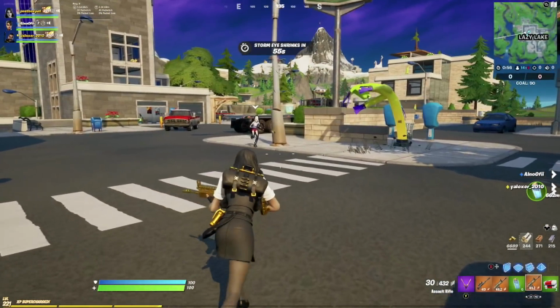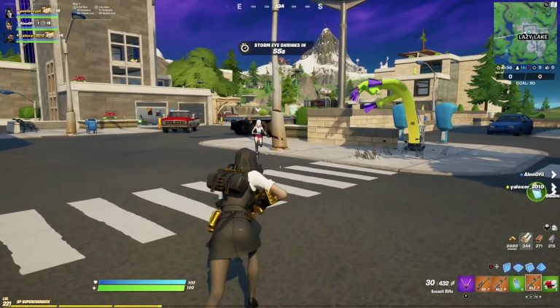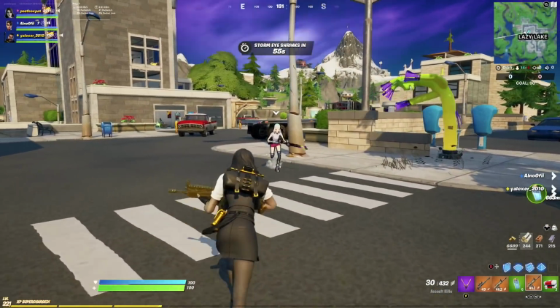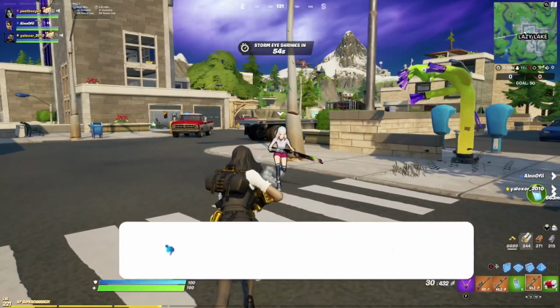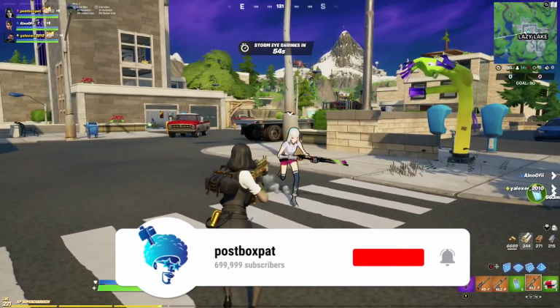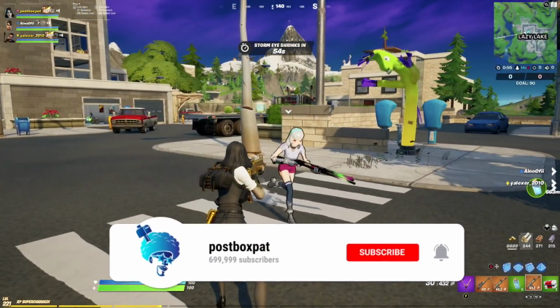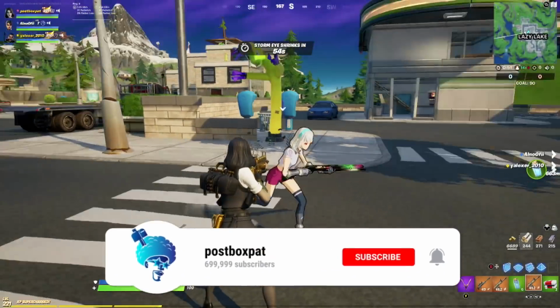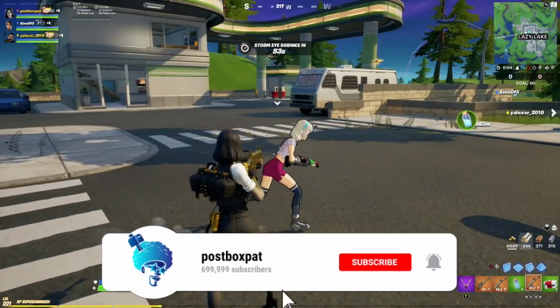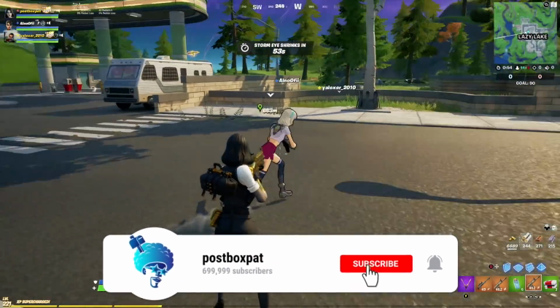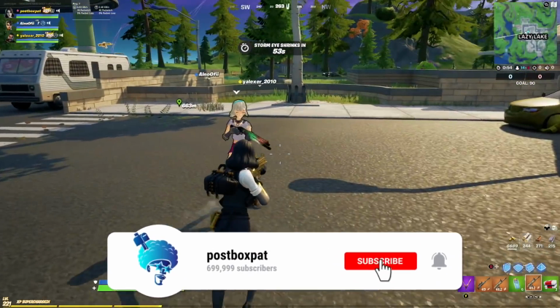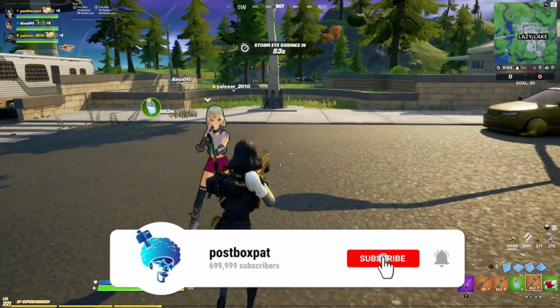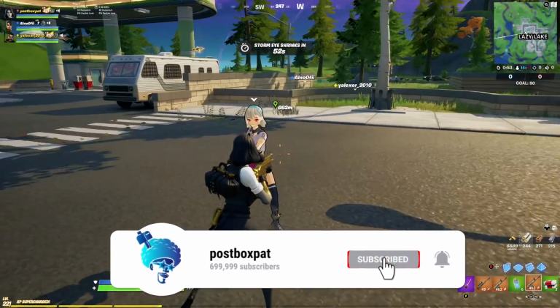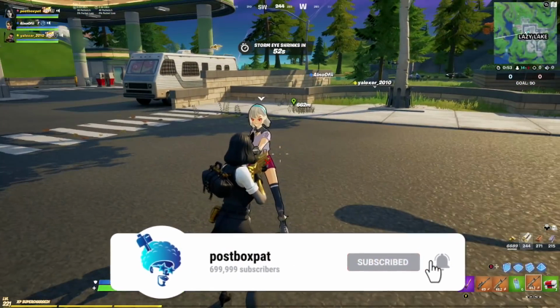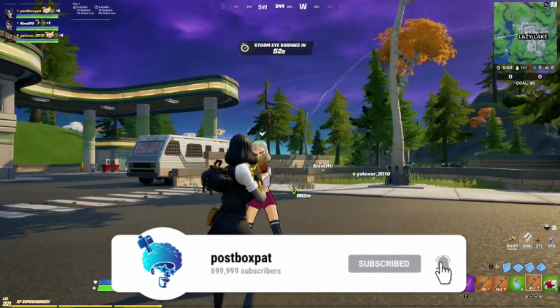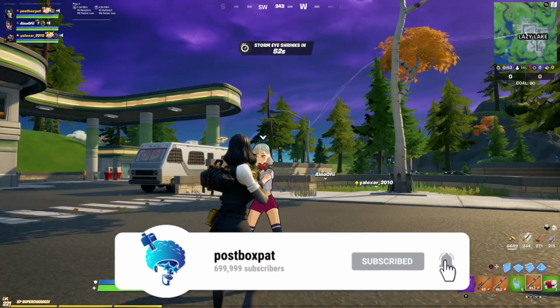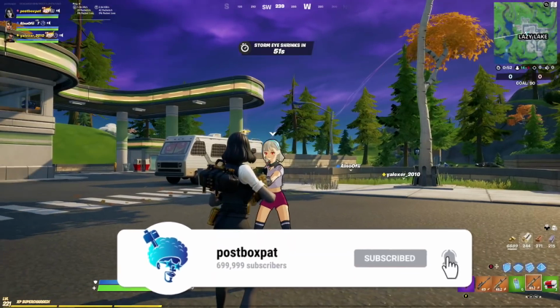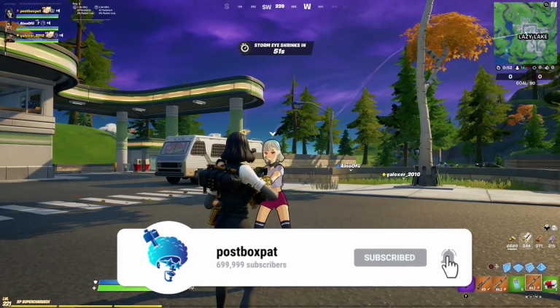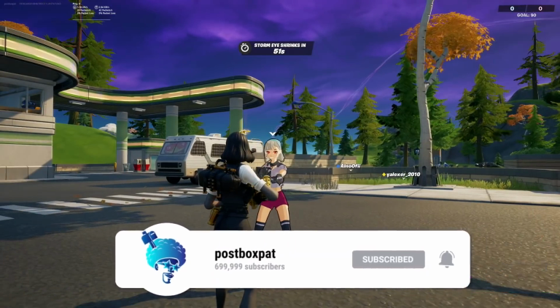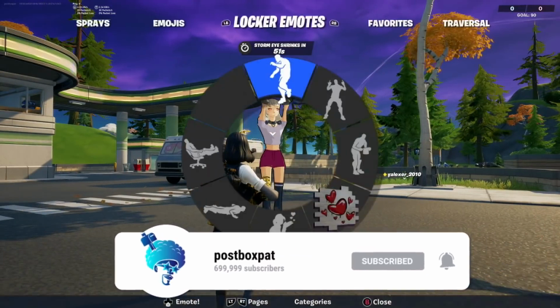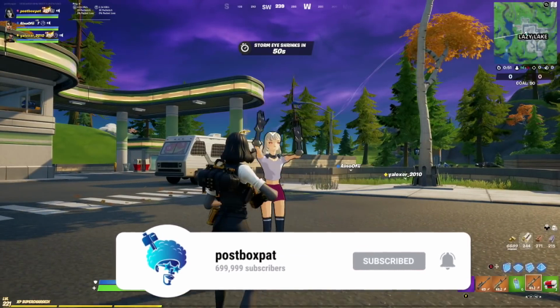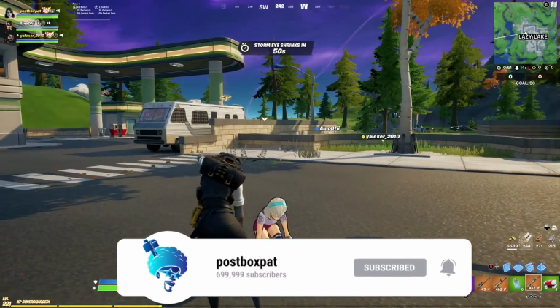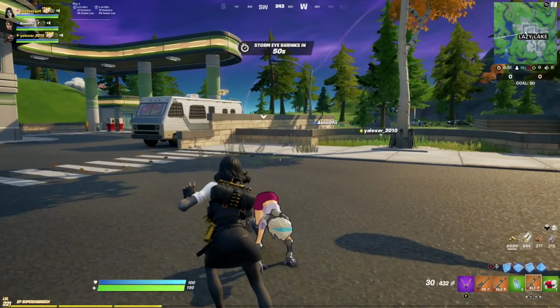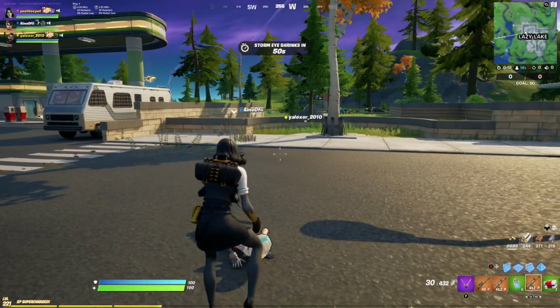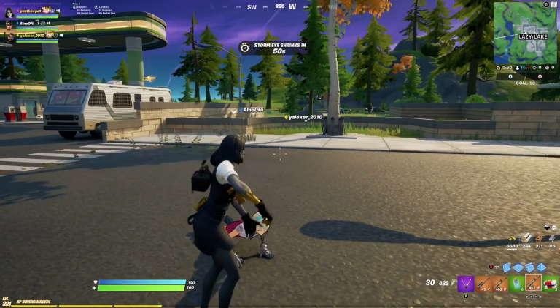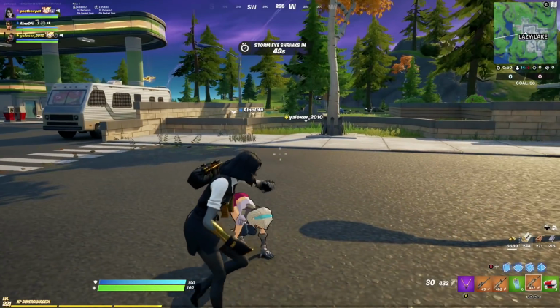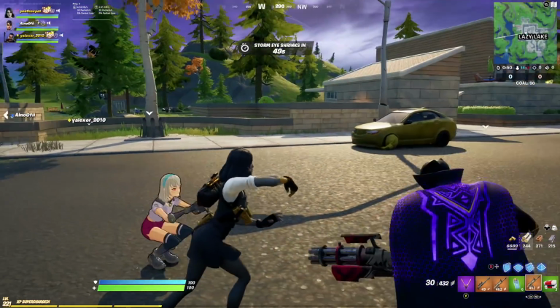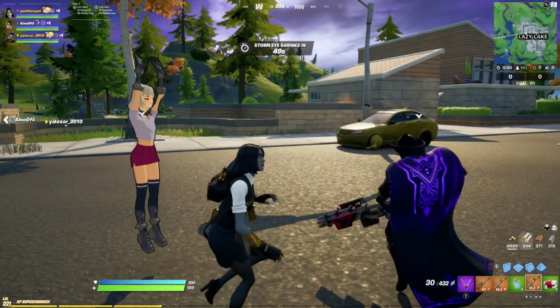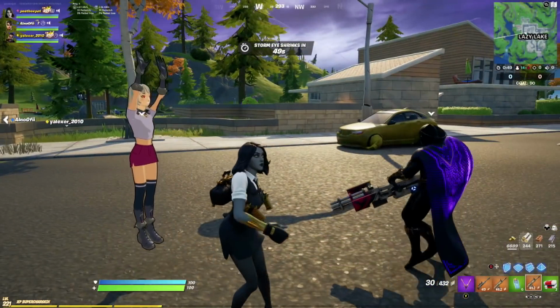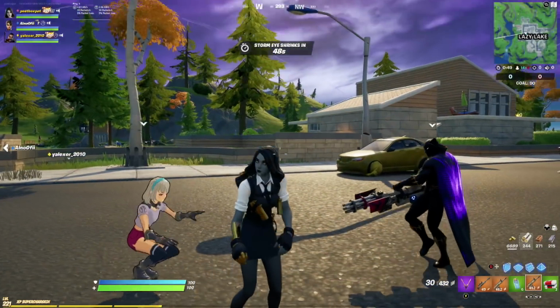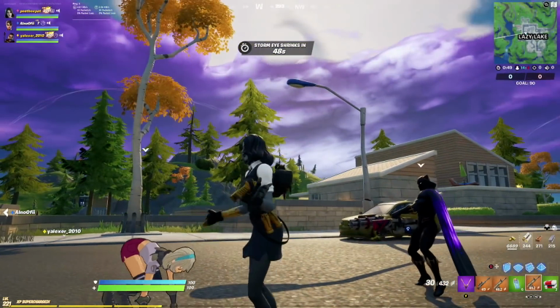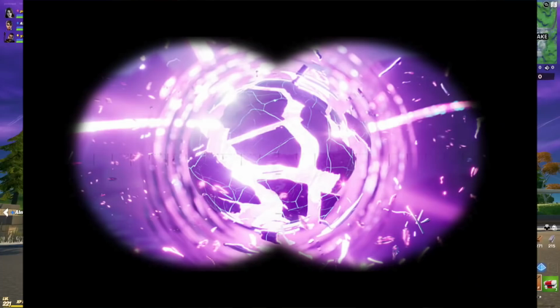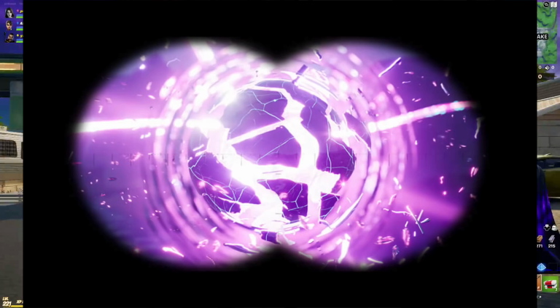If you guys are new around here, tap that subscribe button and don't forget to turn on your notification bell. We've already received several teasers for Season 6.